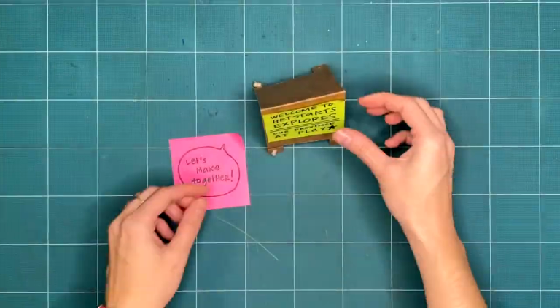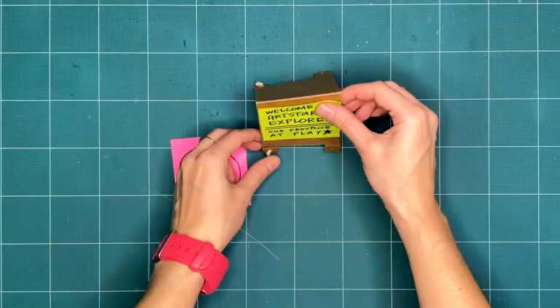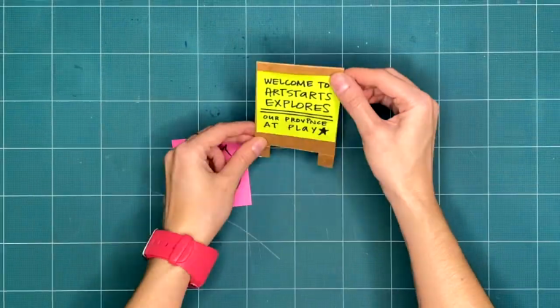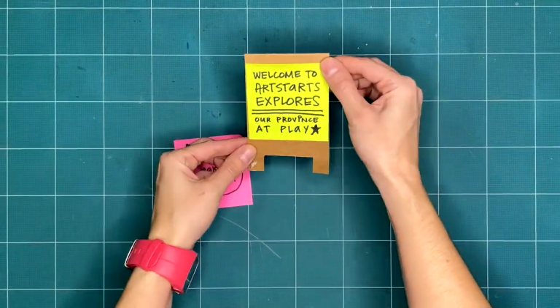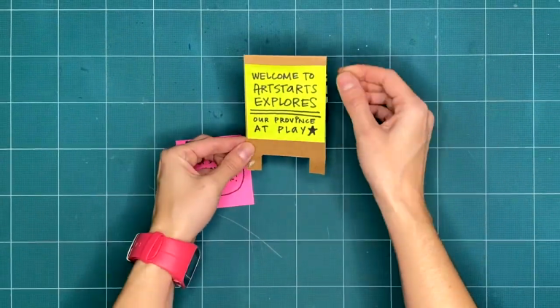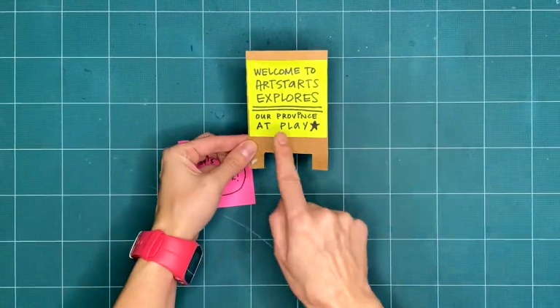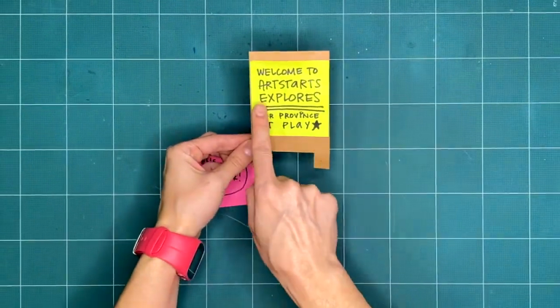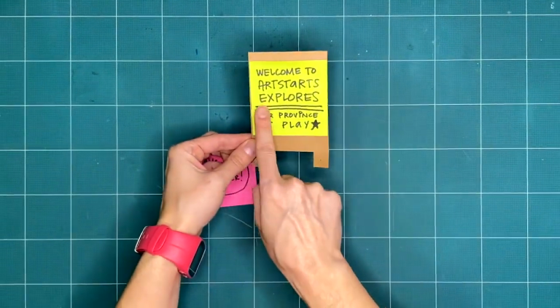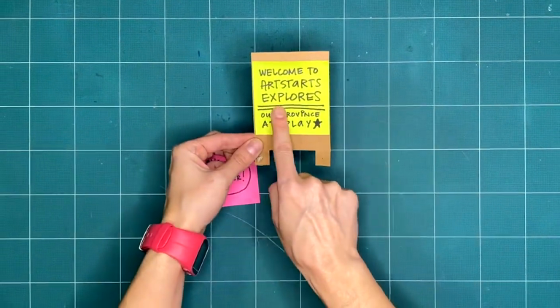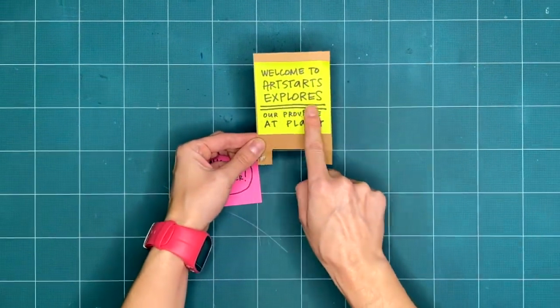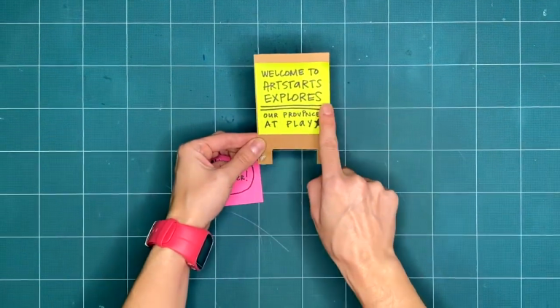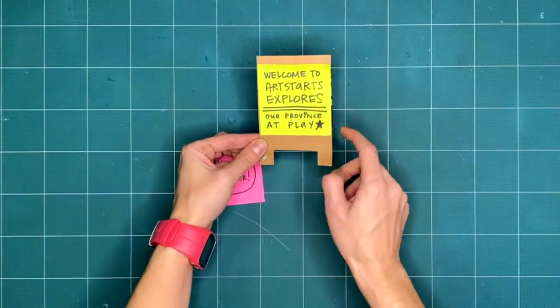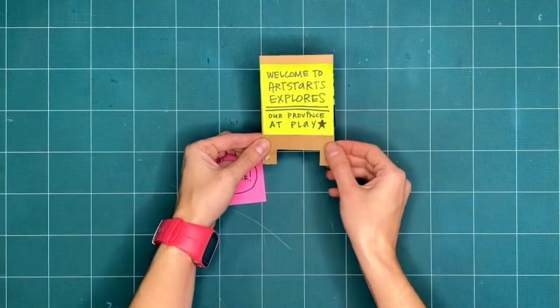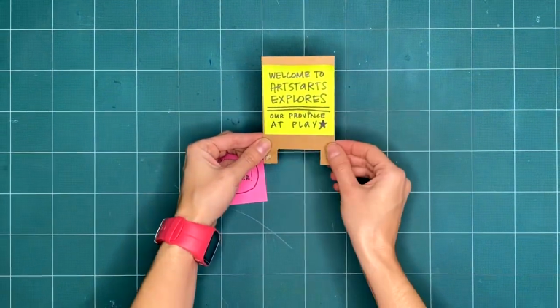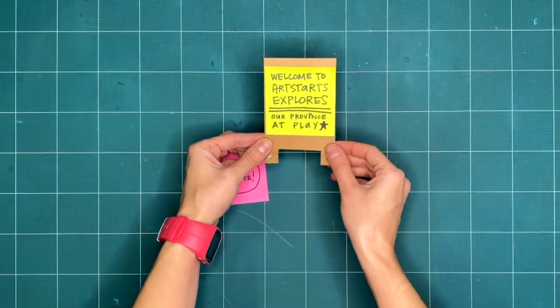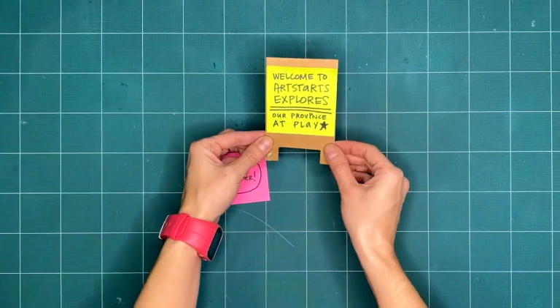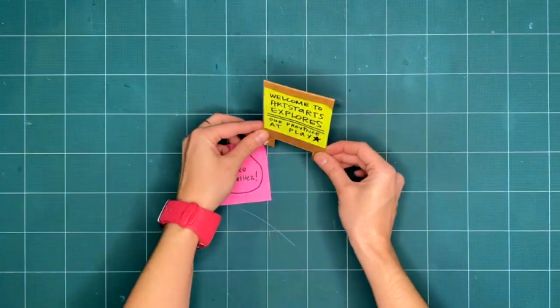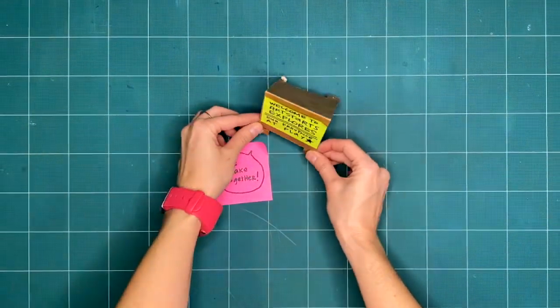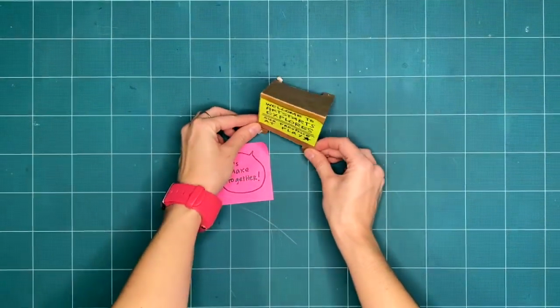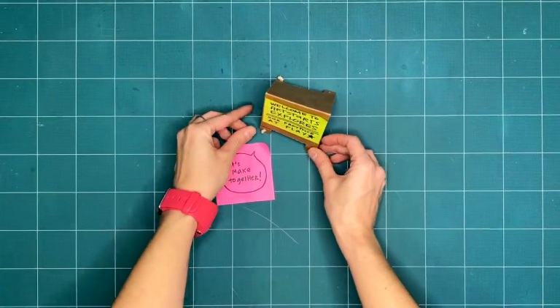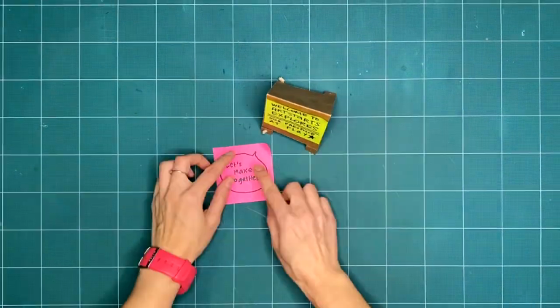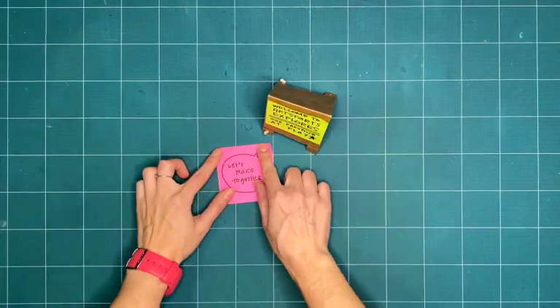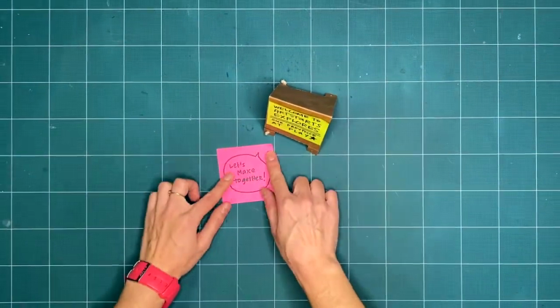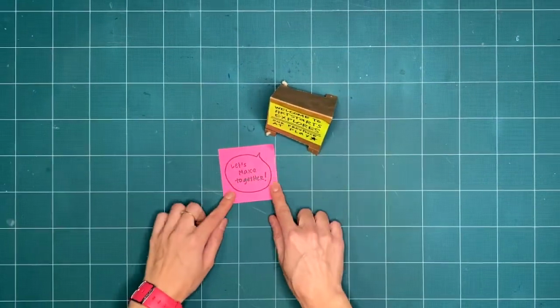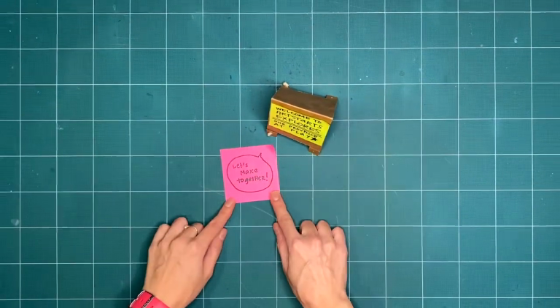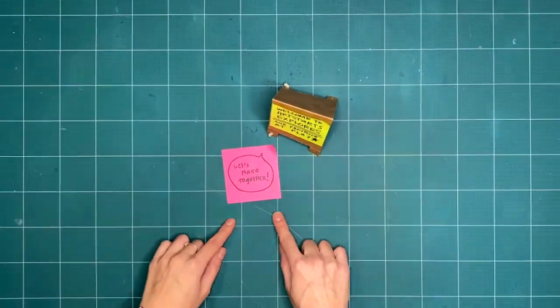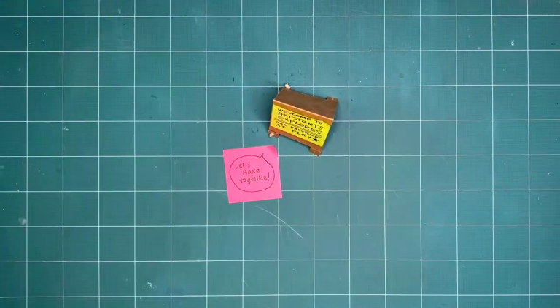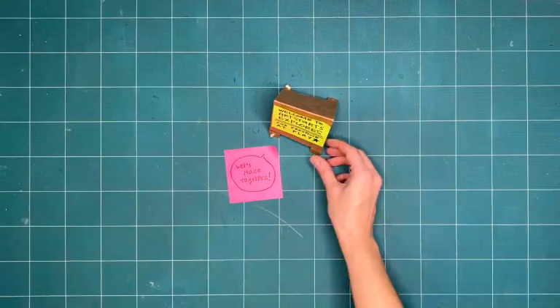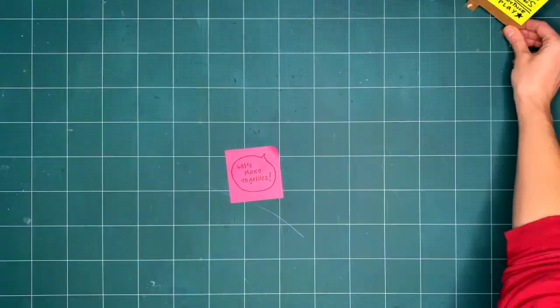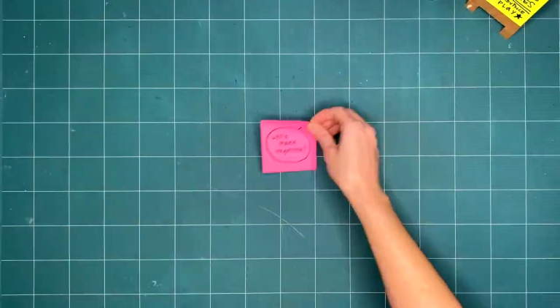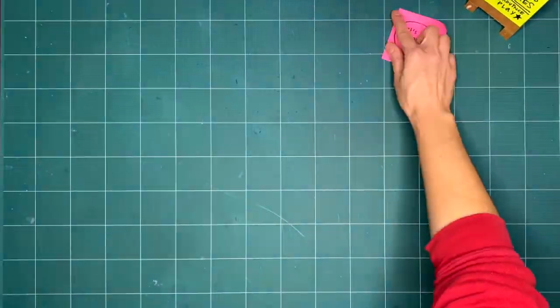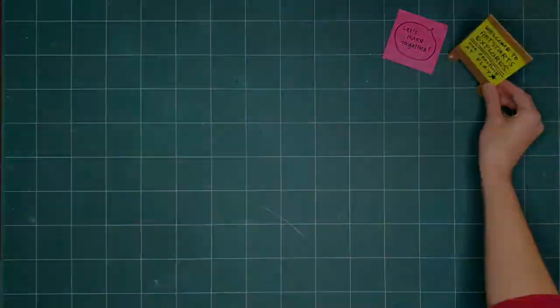Welcome to Art Starts Explores, our province of play. Are you ready to get creative with us this week?